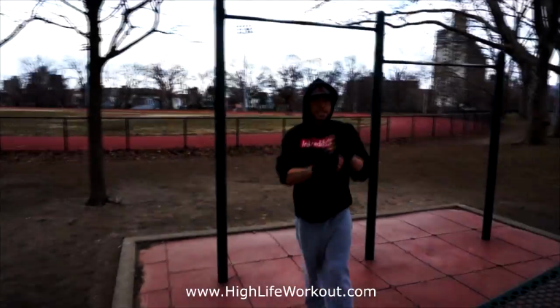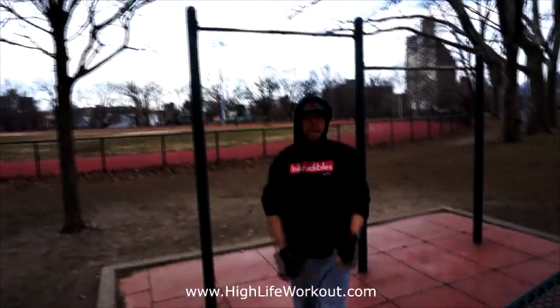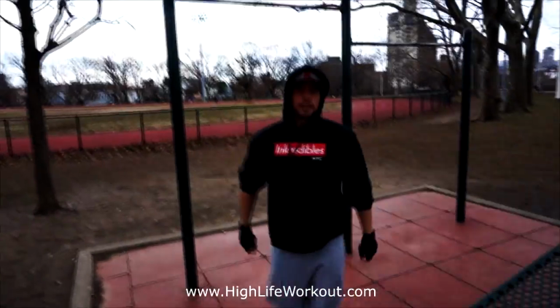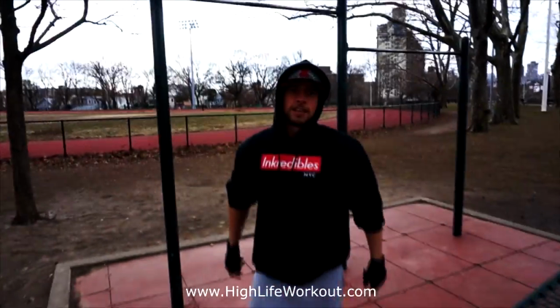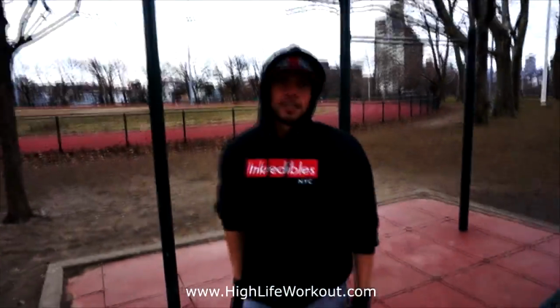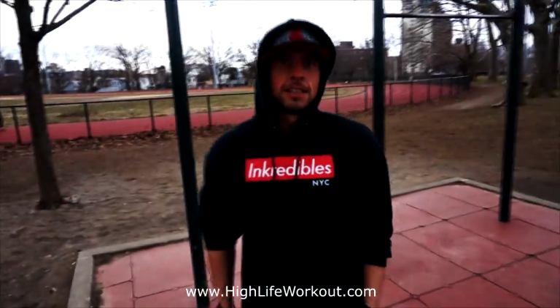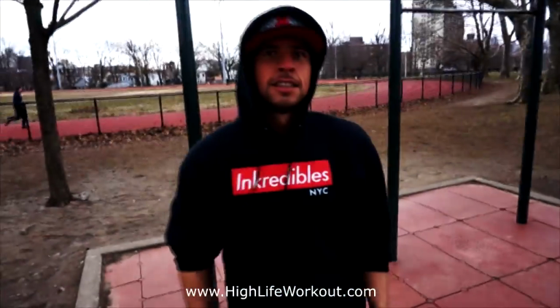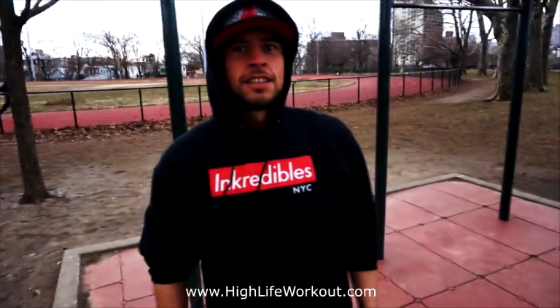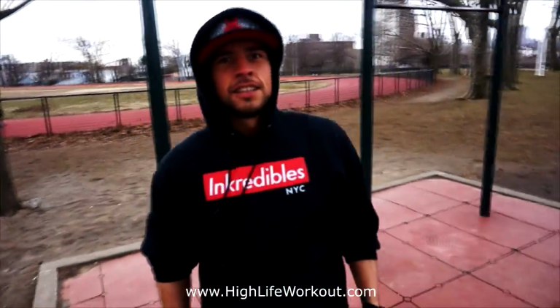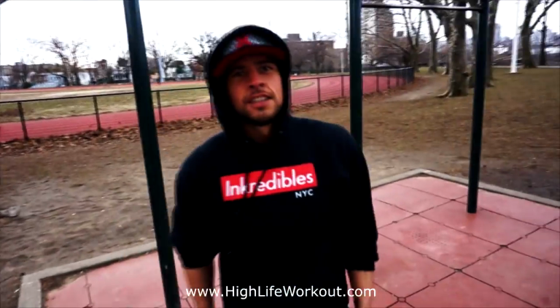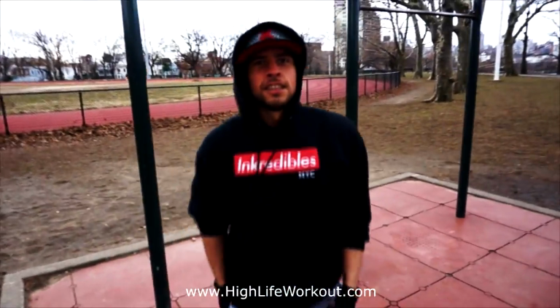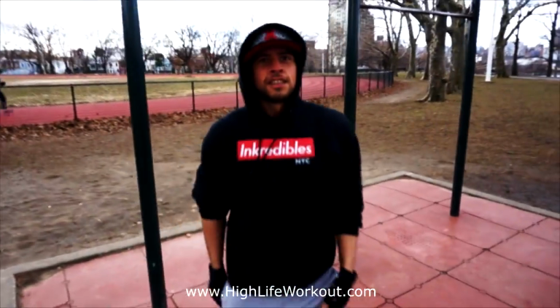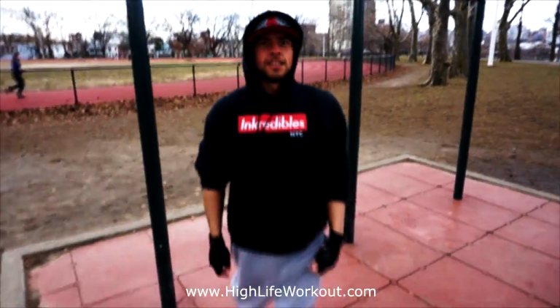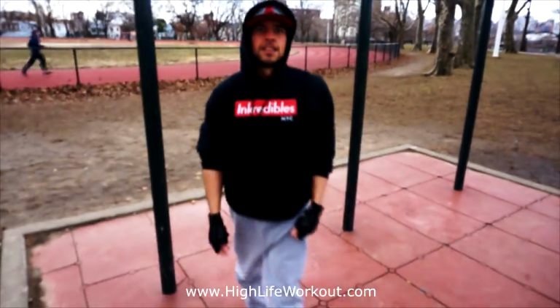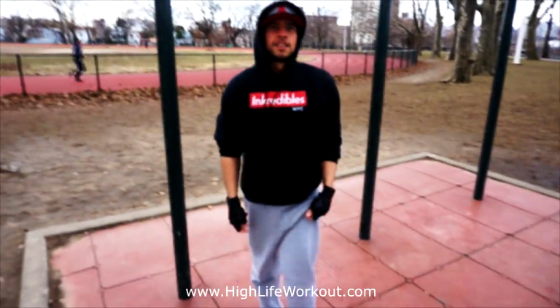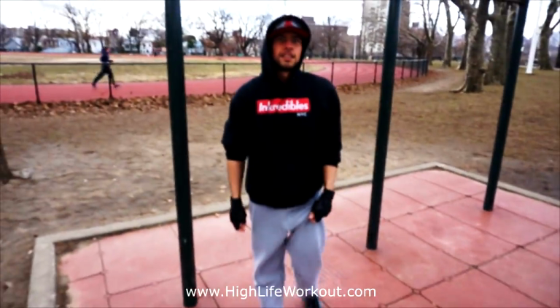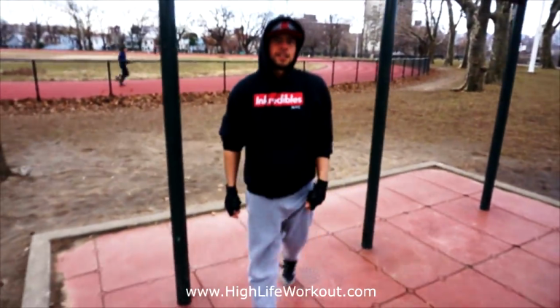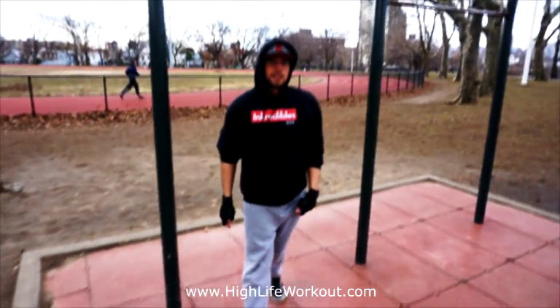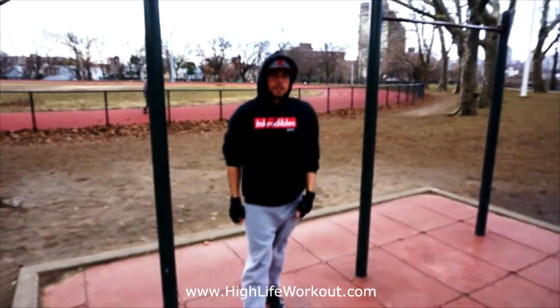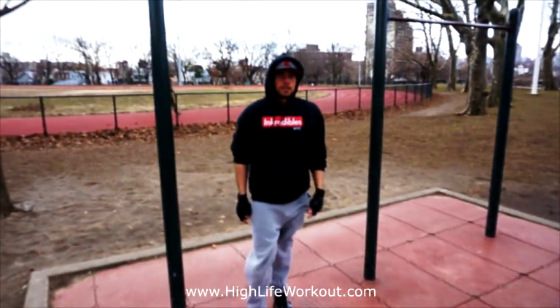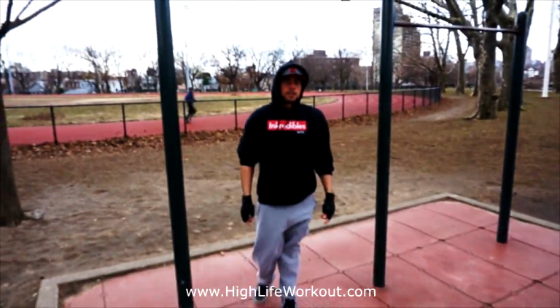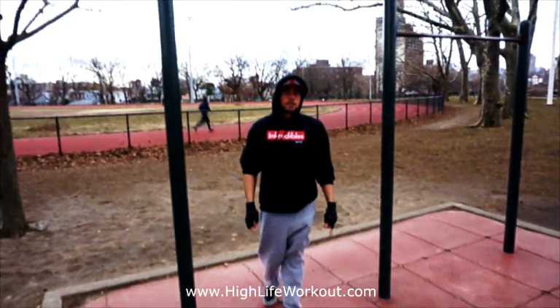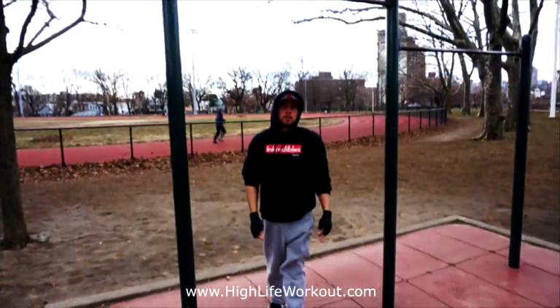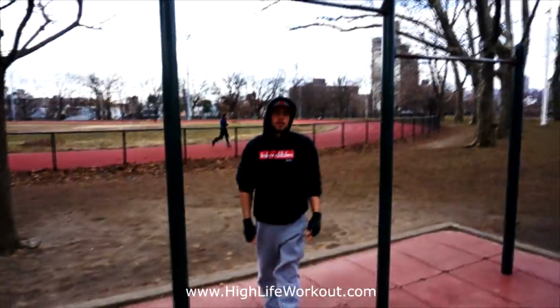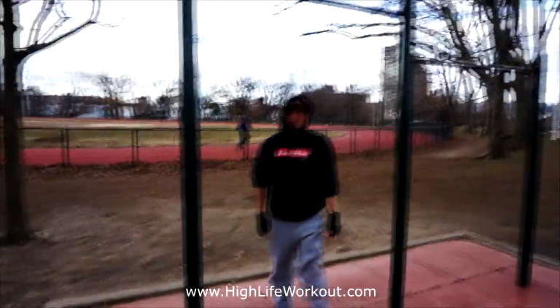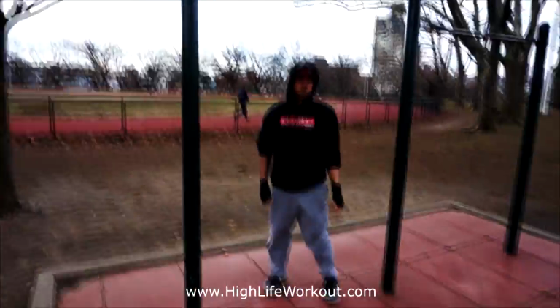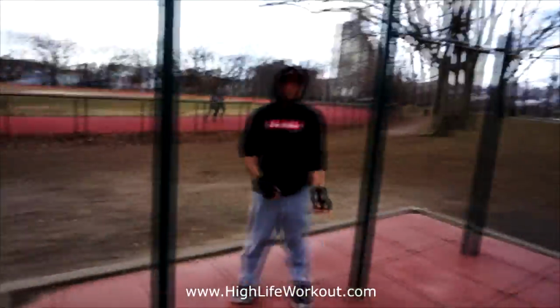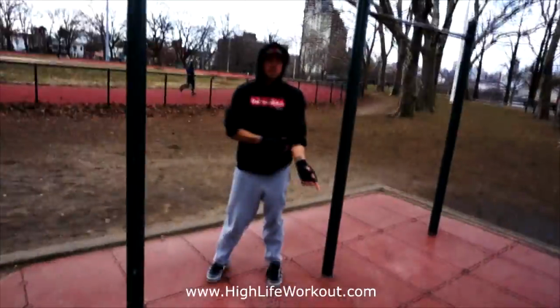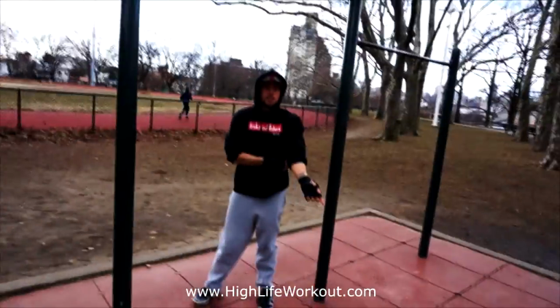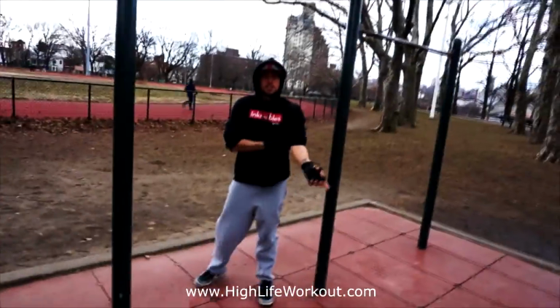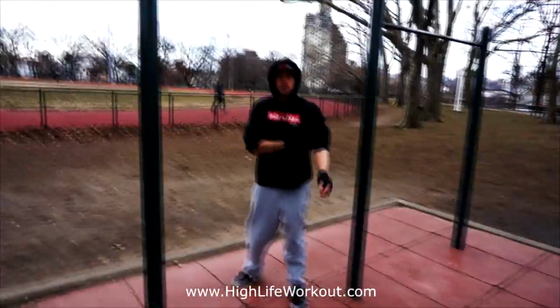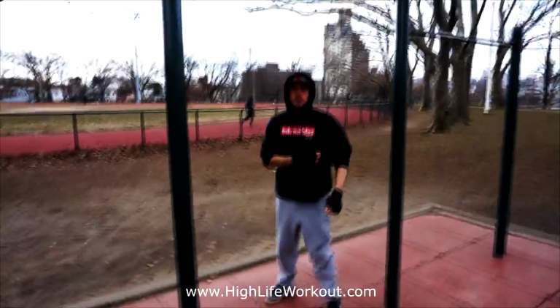So I can do the muscle-up, but it's the part on top, man. Can you go over that a little bit, like the jump?